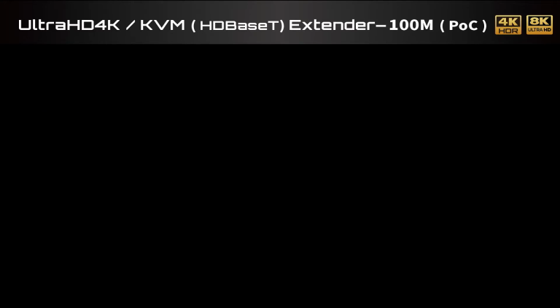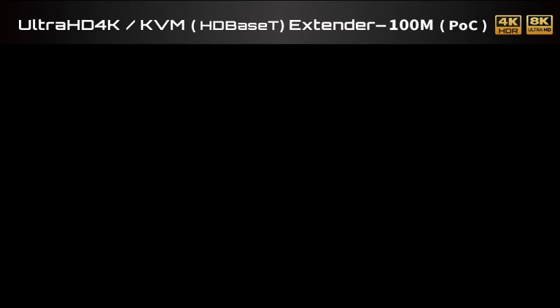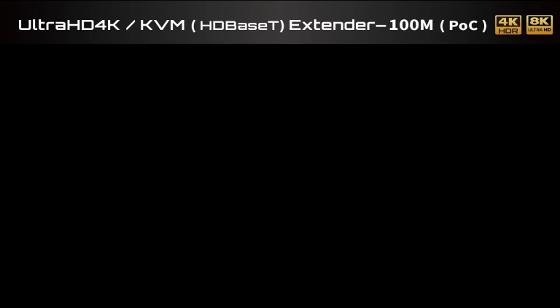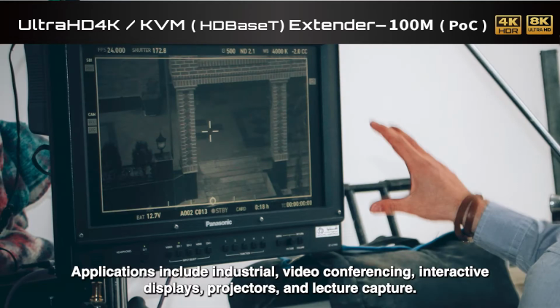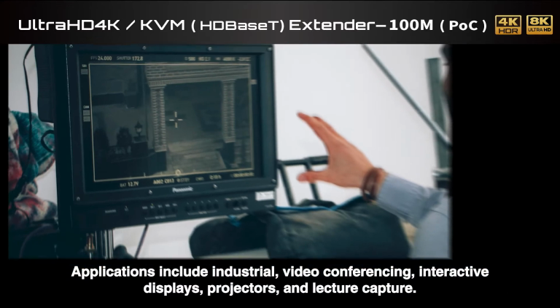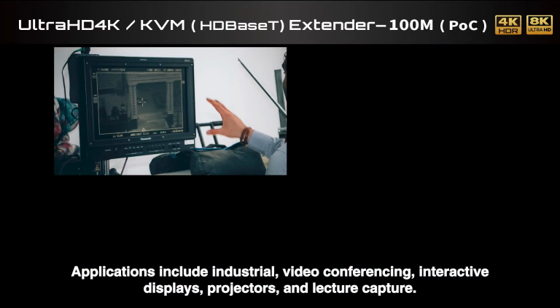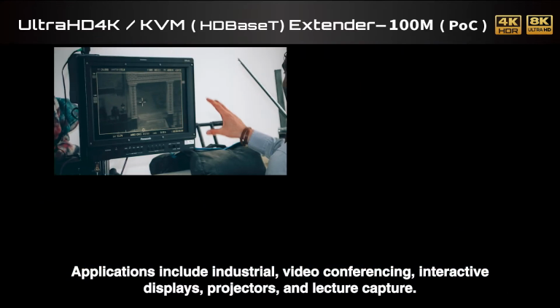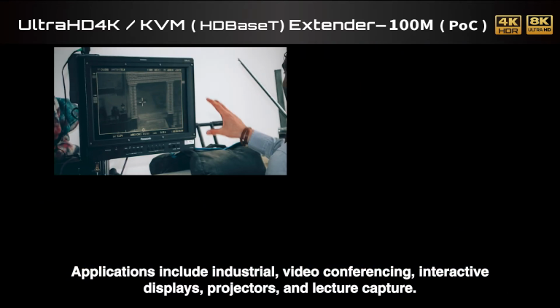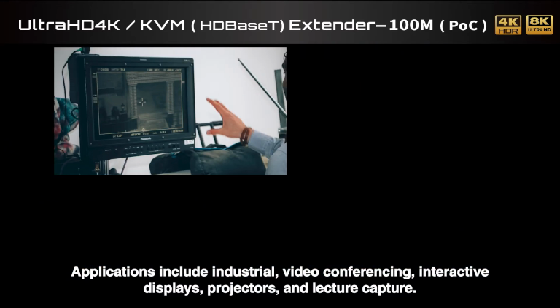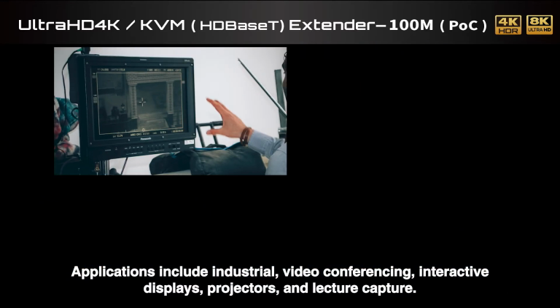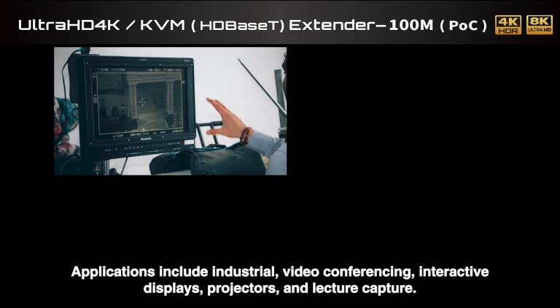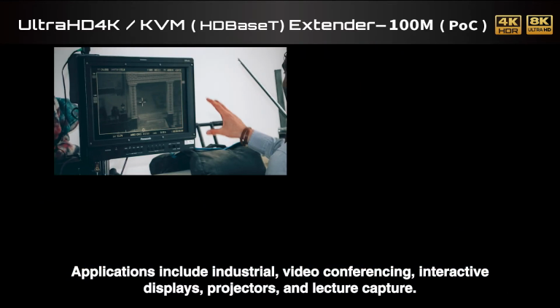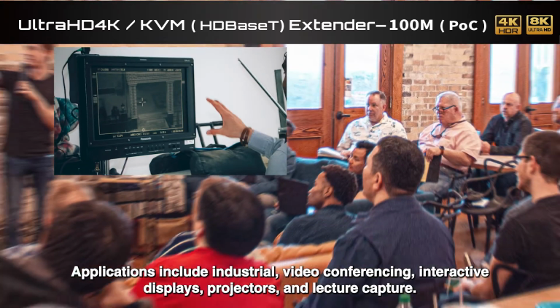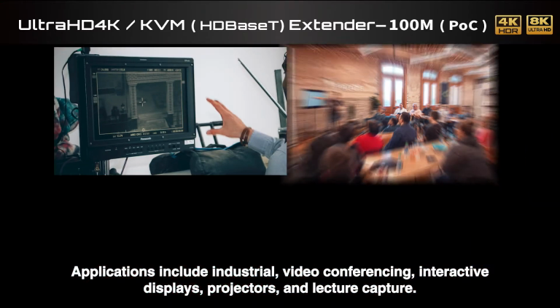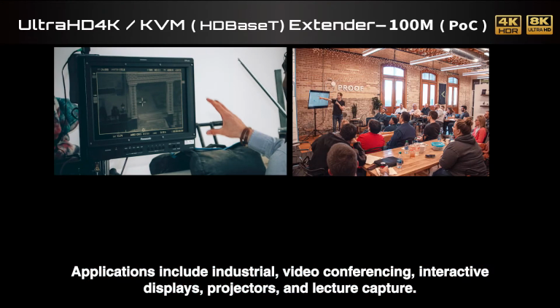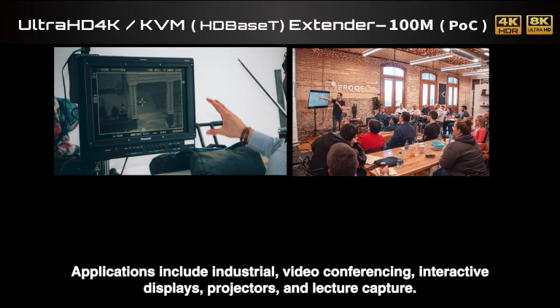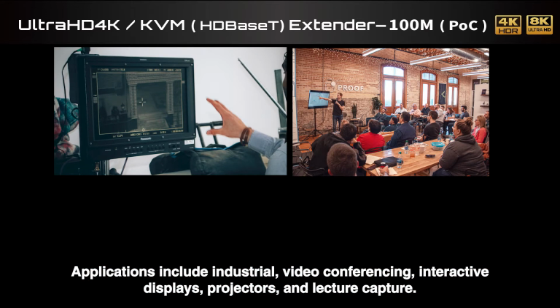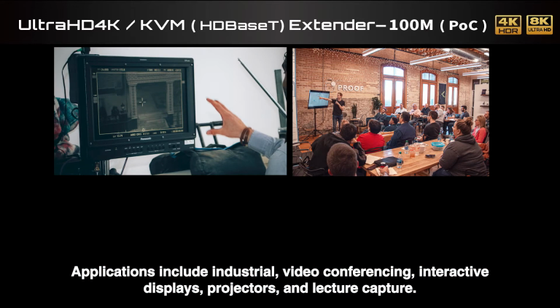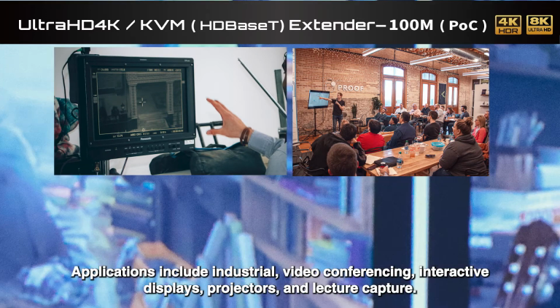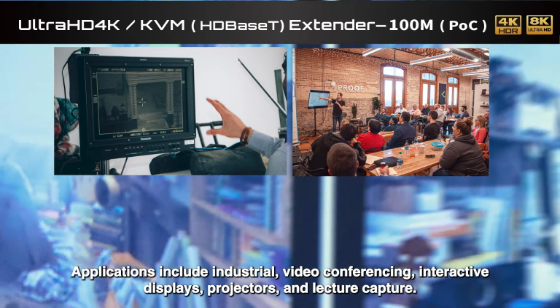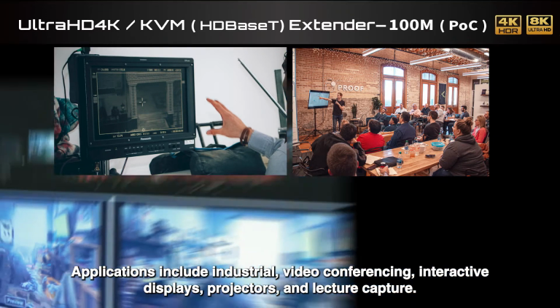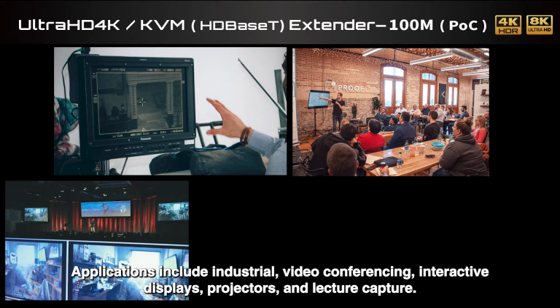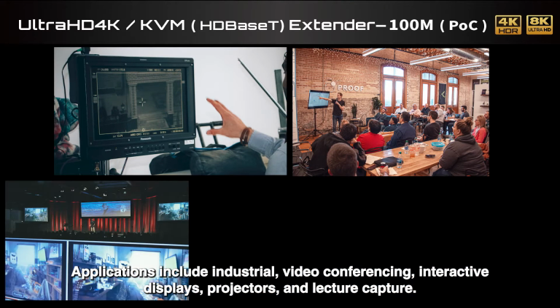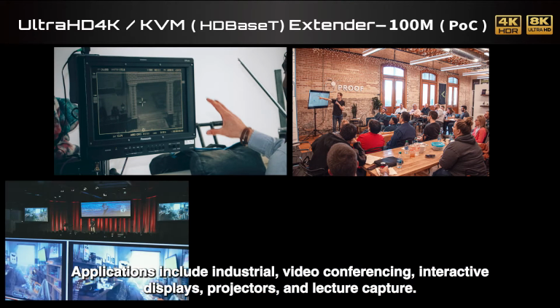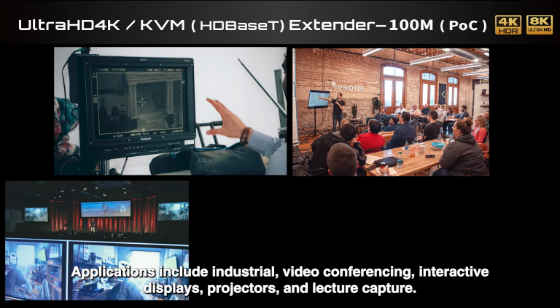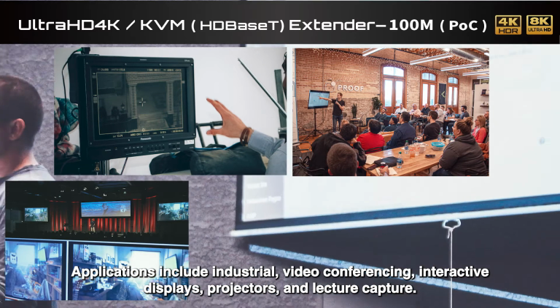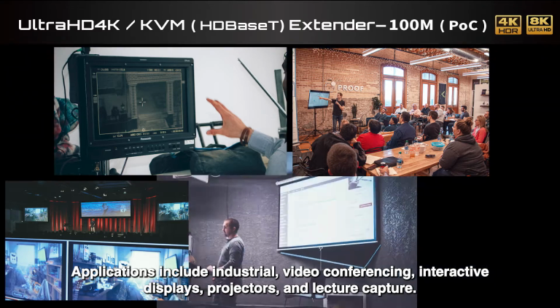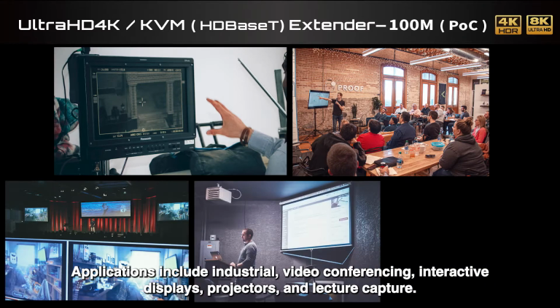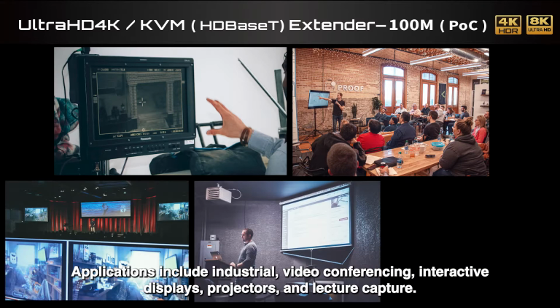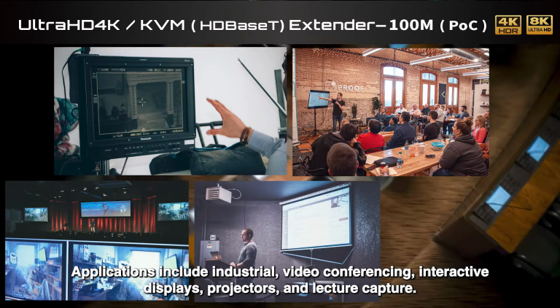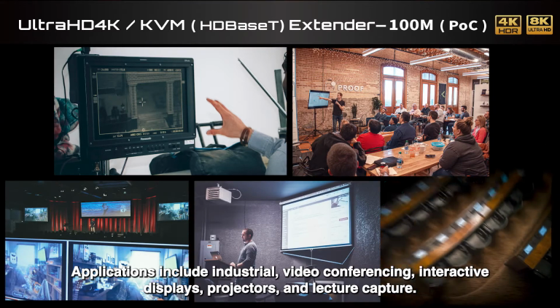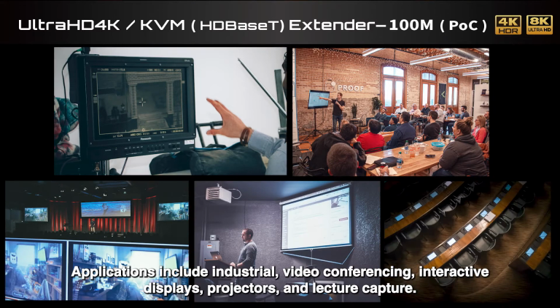Applications for the HDM3EXCU include industrial environments, video conferencing, interactive displays, projectors, and lecture capture.